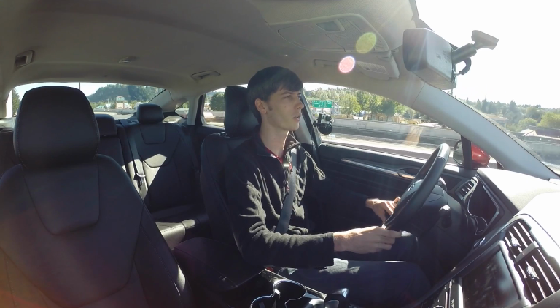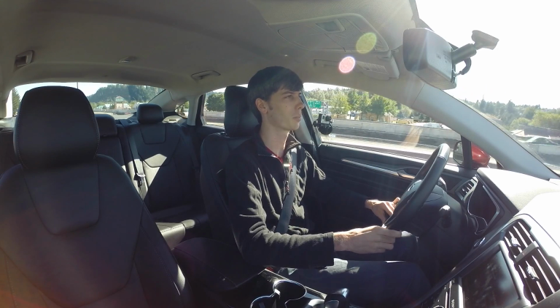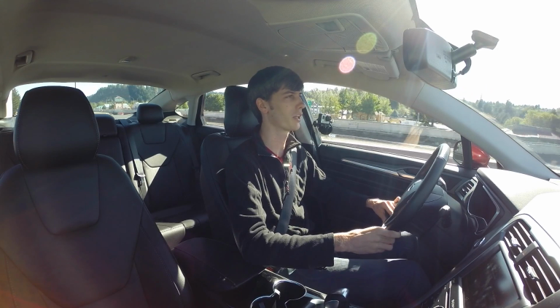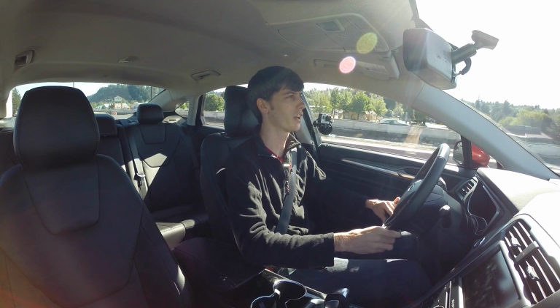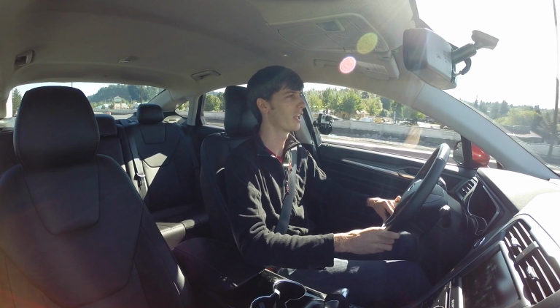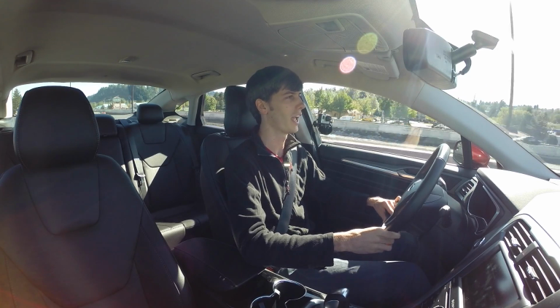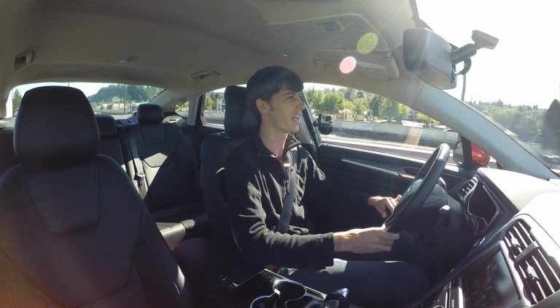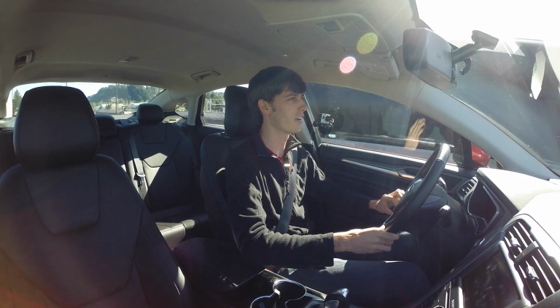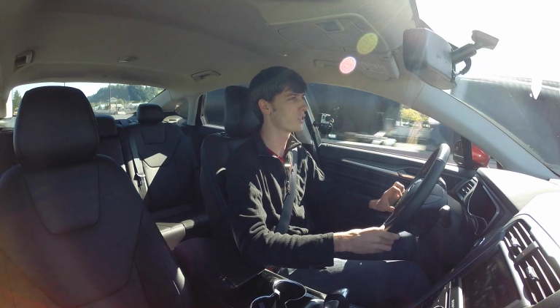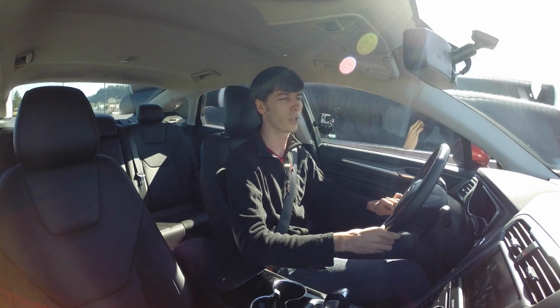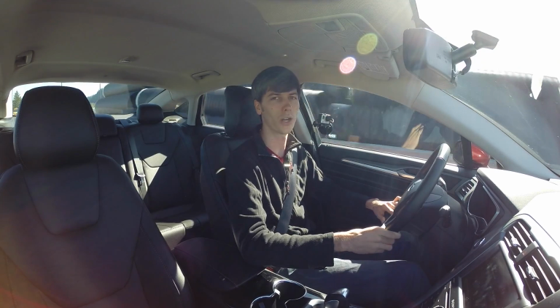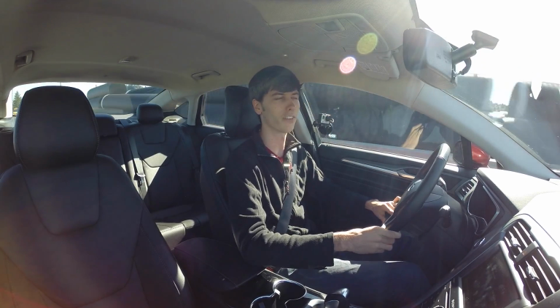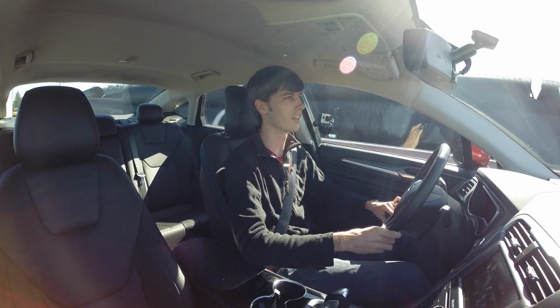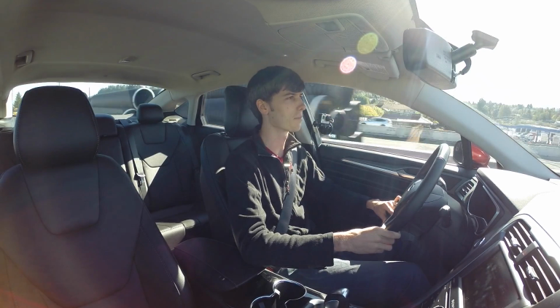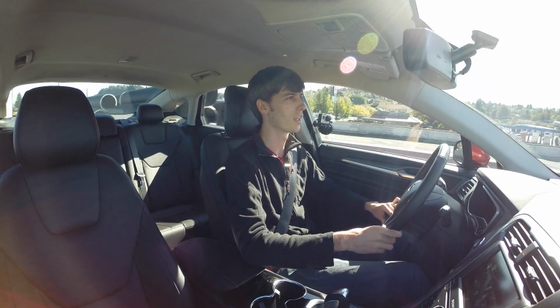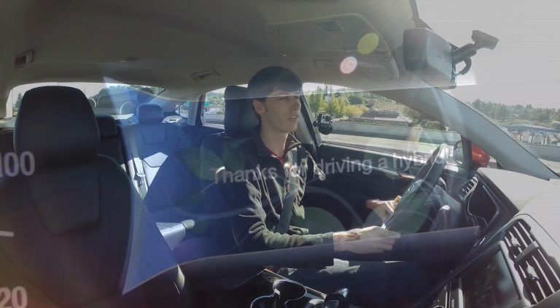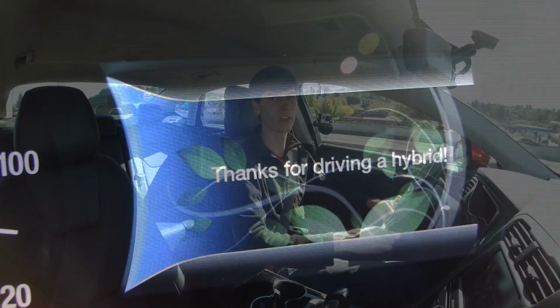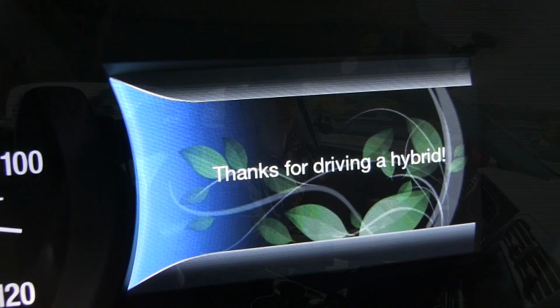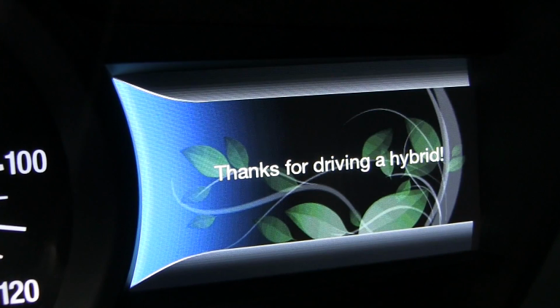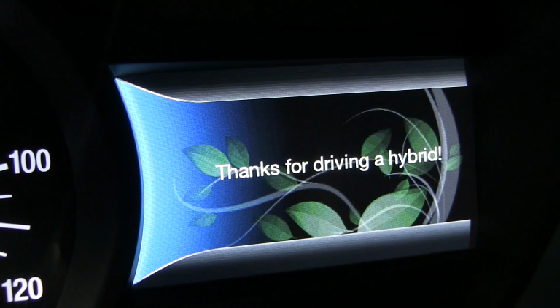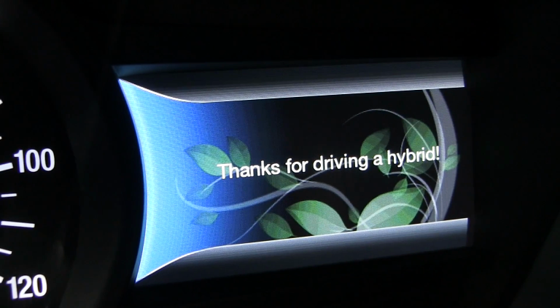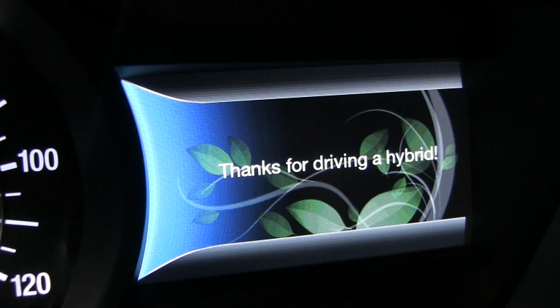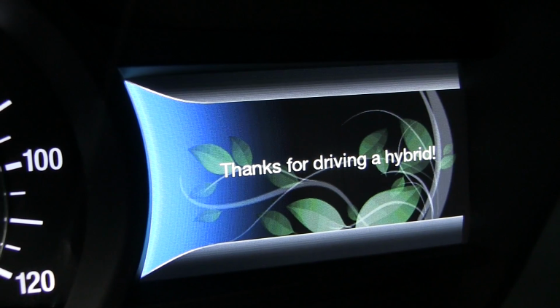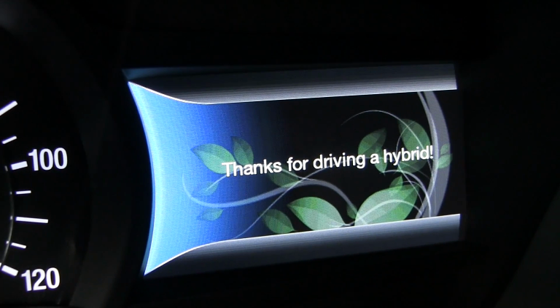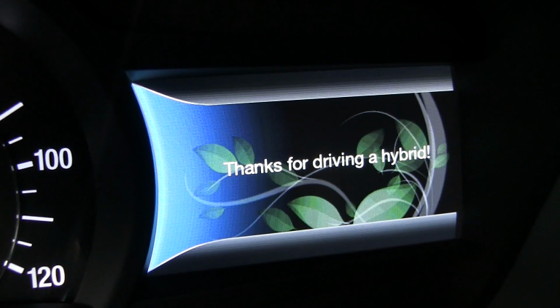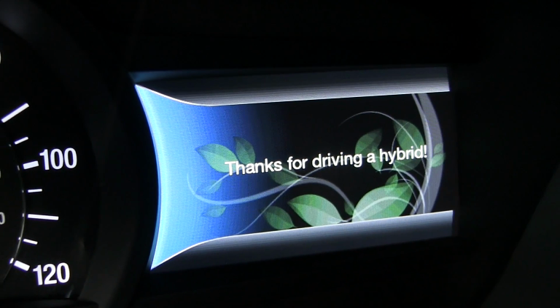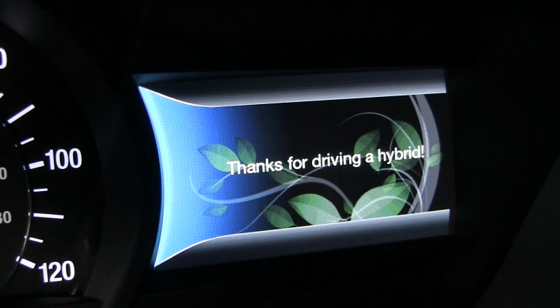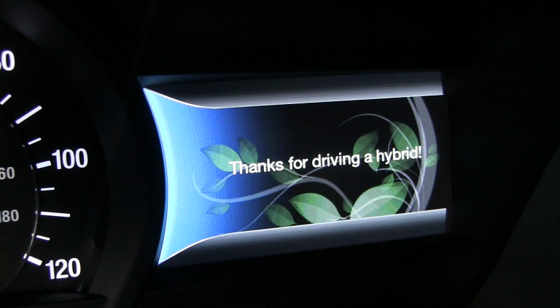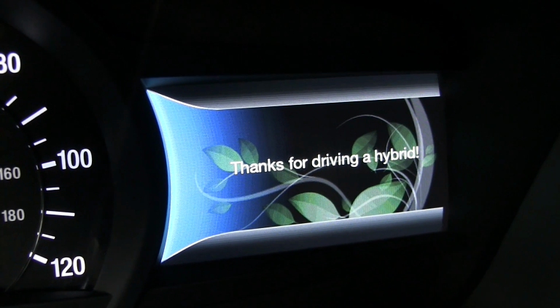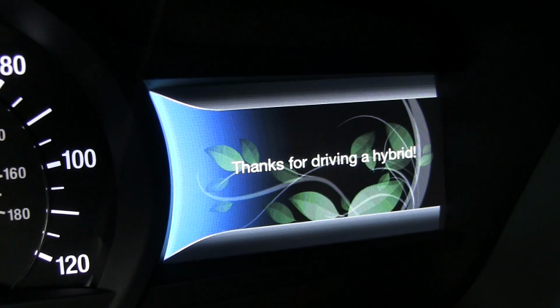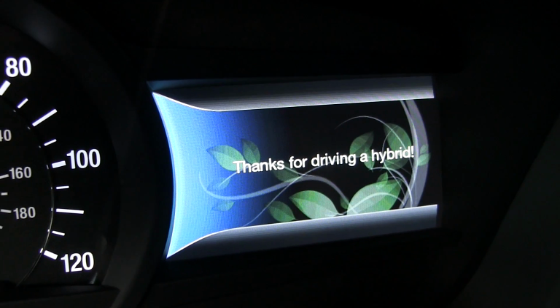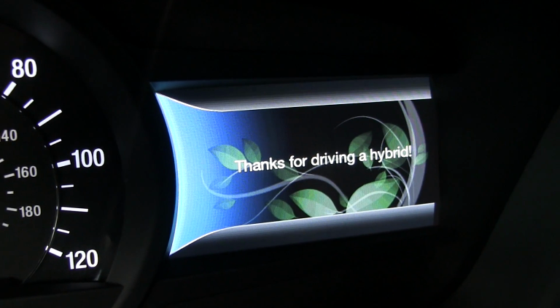Overall, the vehicle is pretty good and it's been enjoyable to drive. If you have any questions or comments, feel free to leave them below. Thanks for watching.